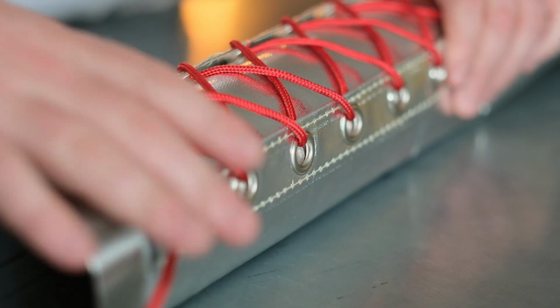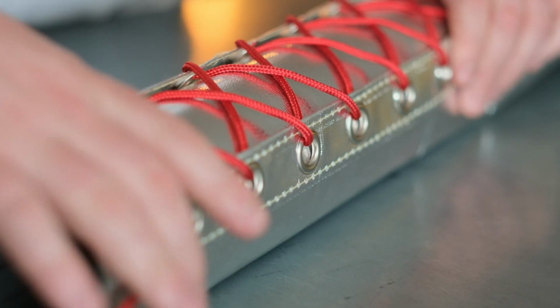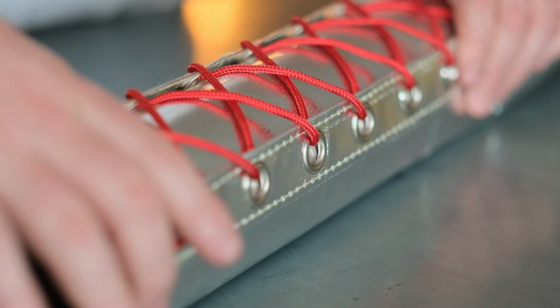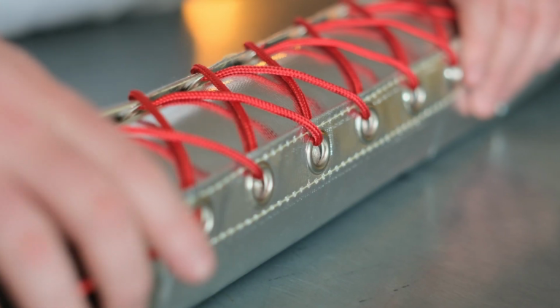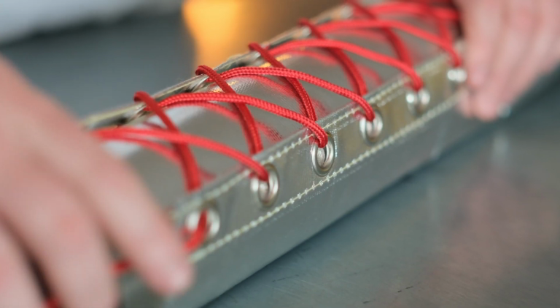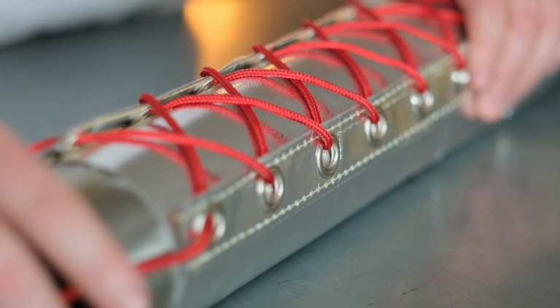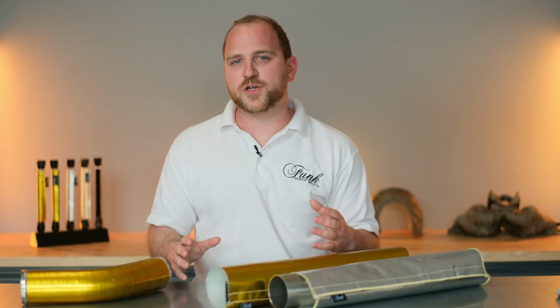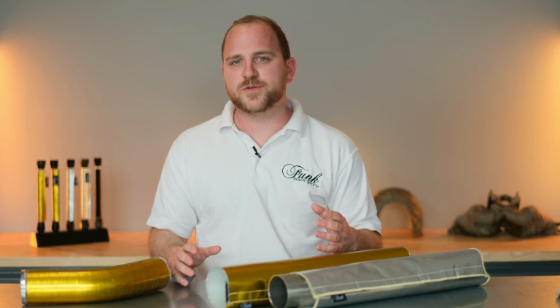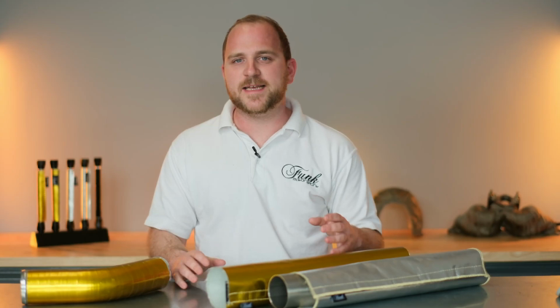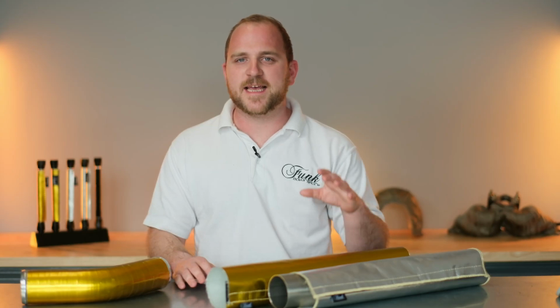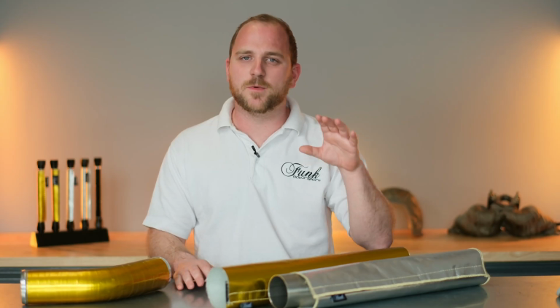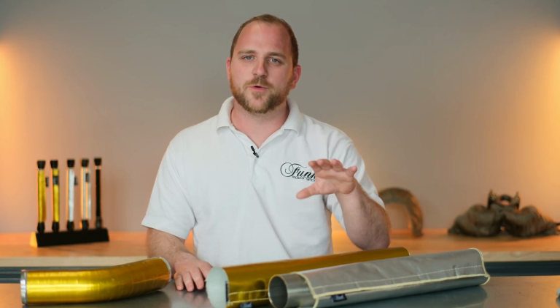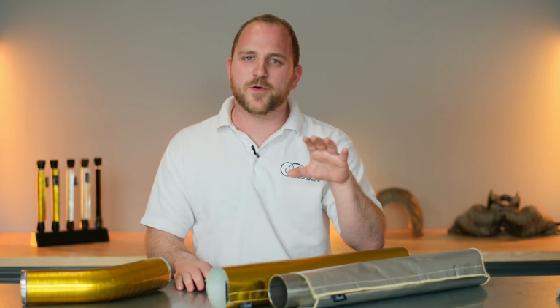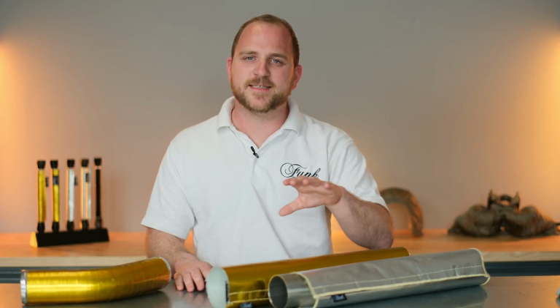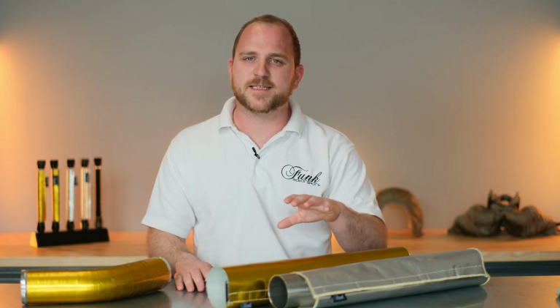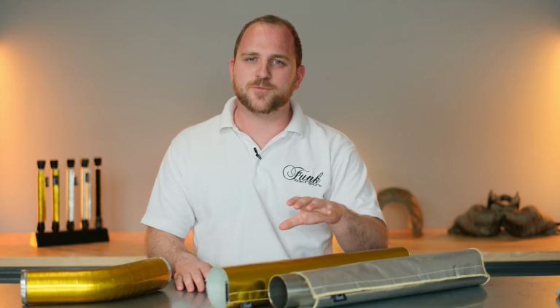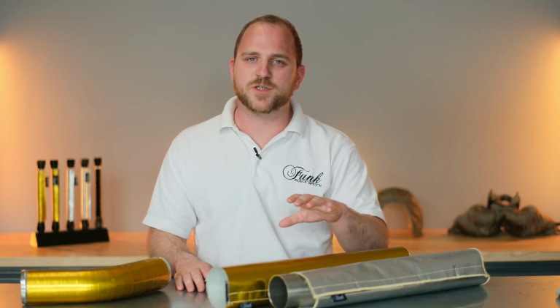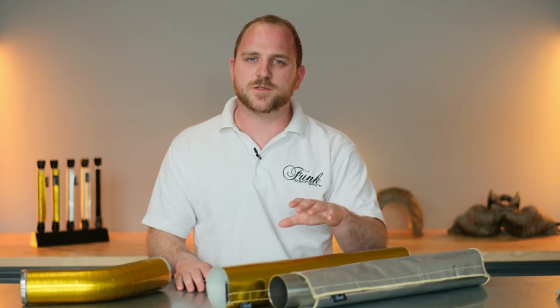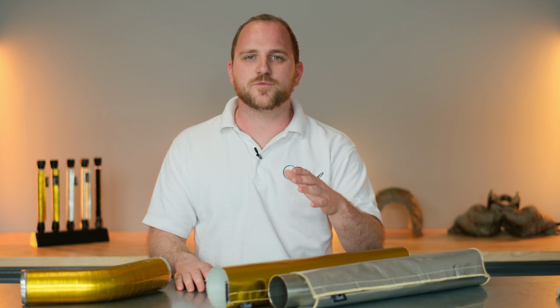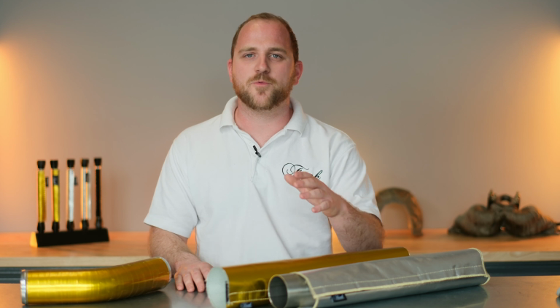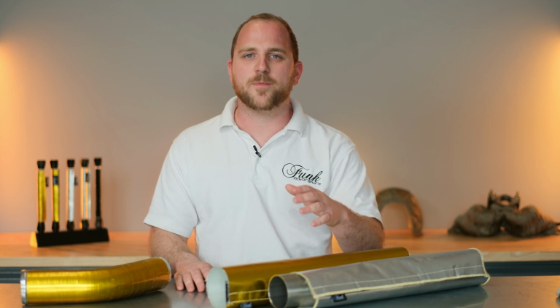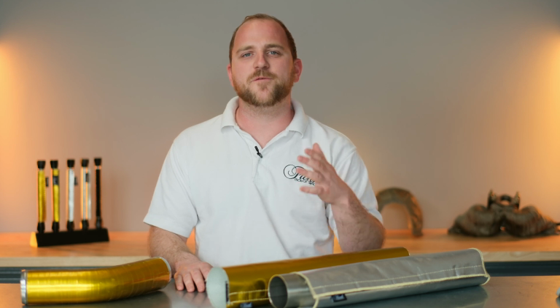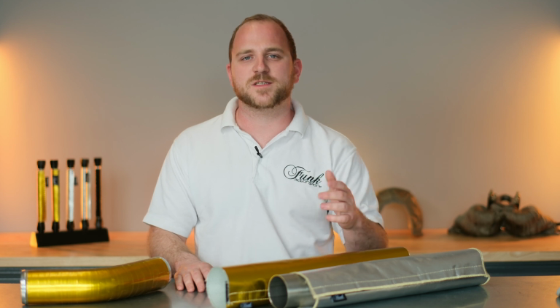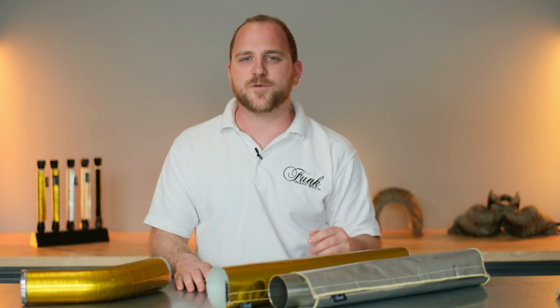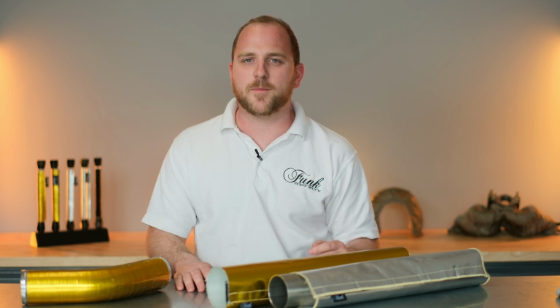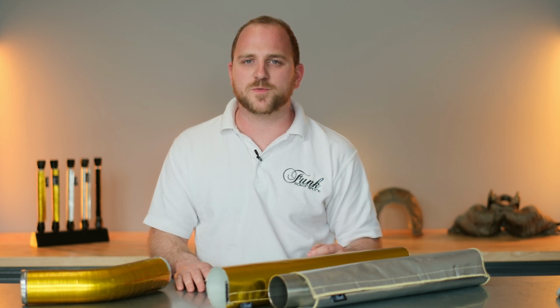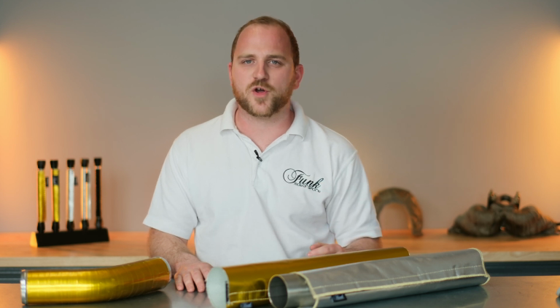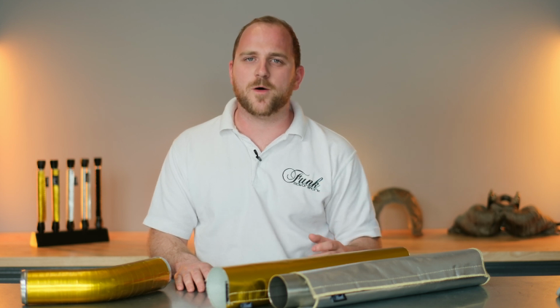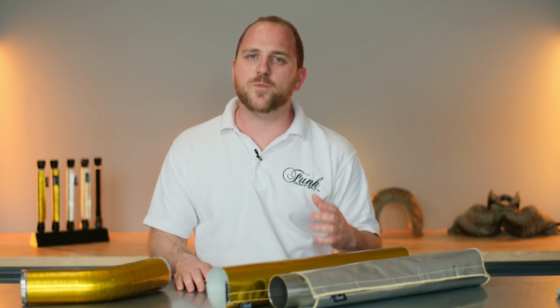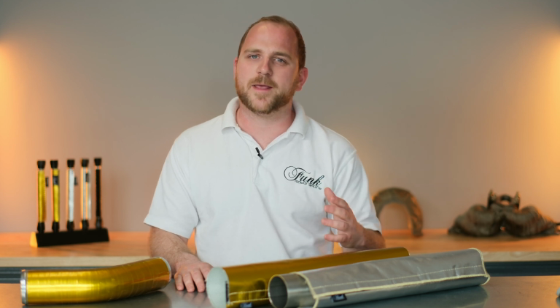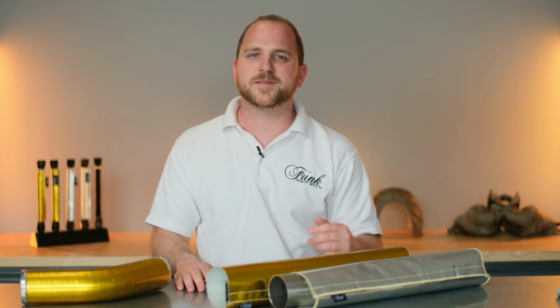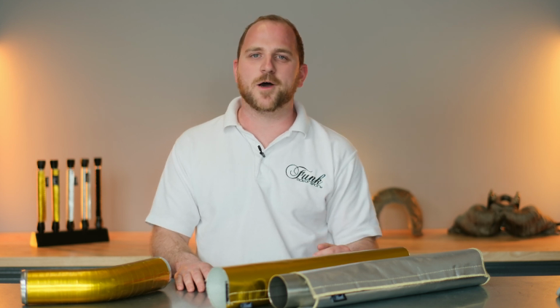Still unsure what product you need to help lower your intake temperatures? No problem. Find us at funkmotorsport.com — we'll be happy to help.